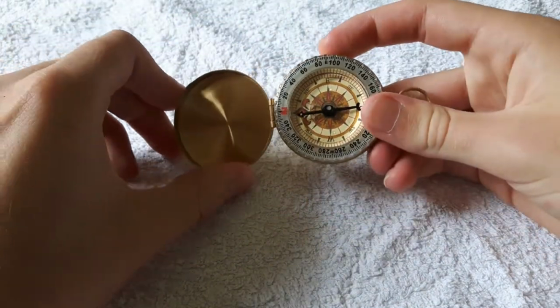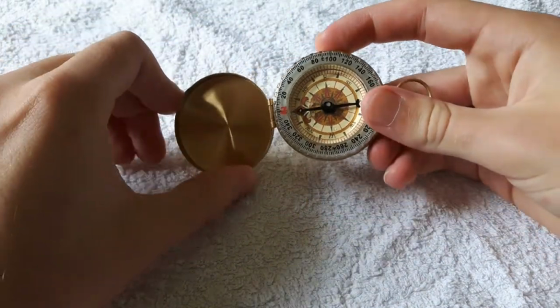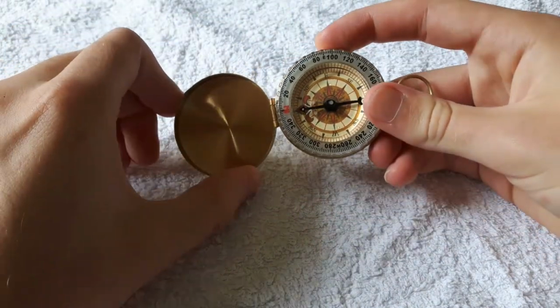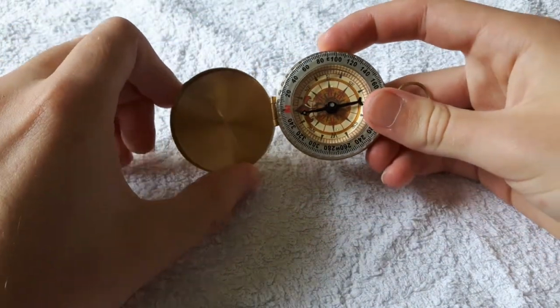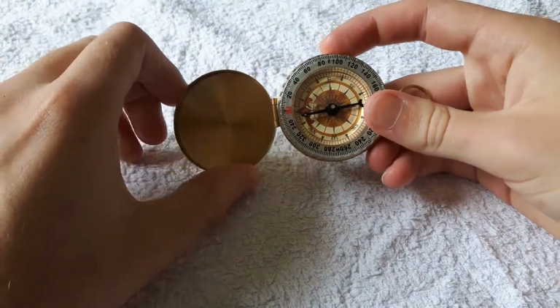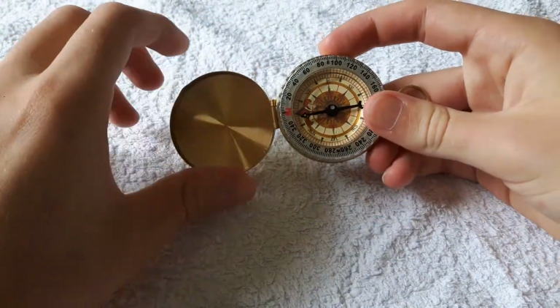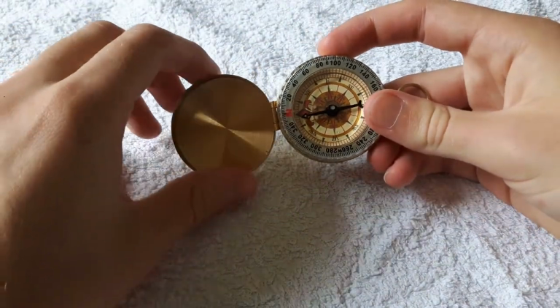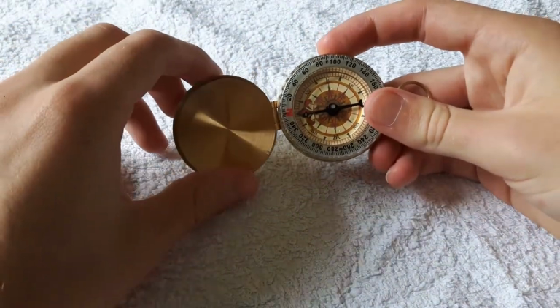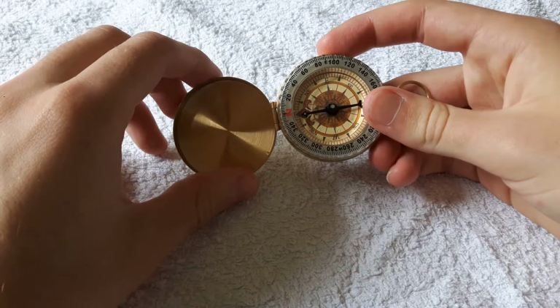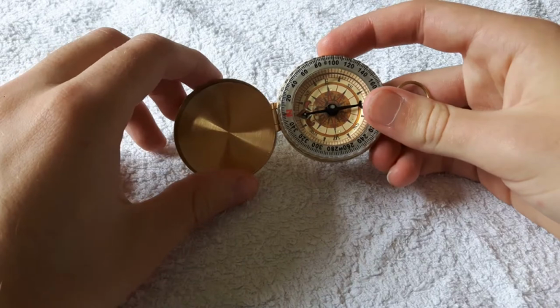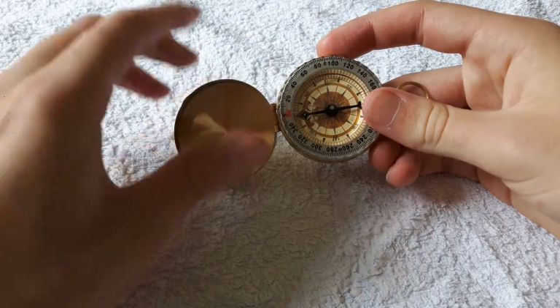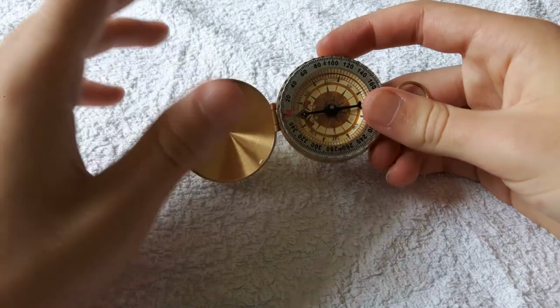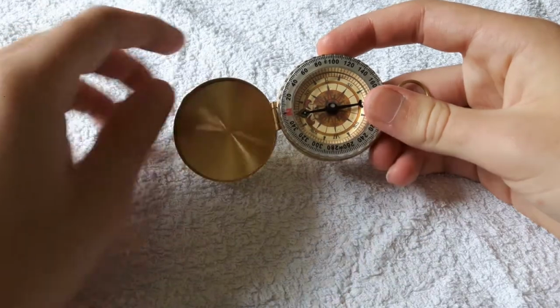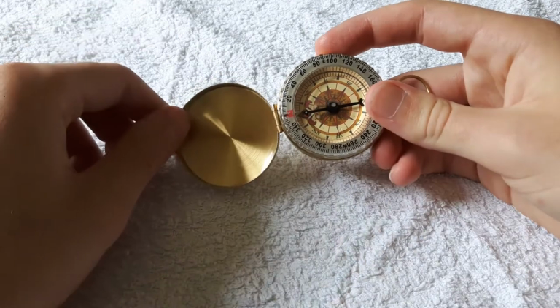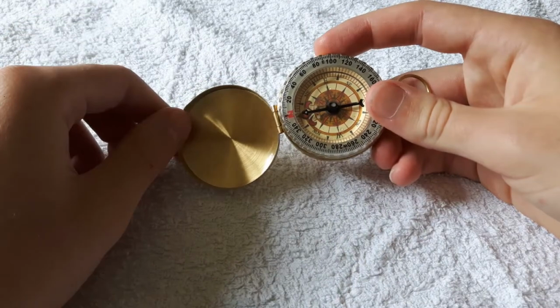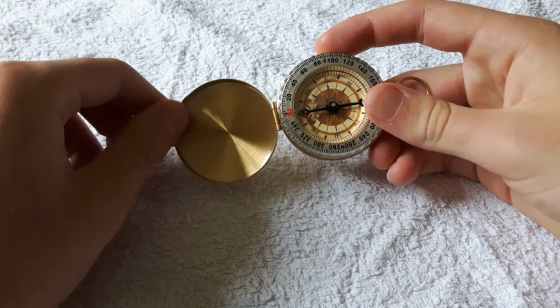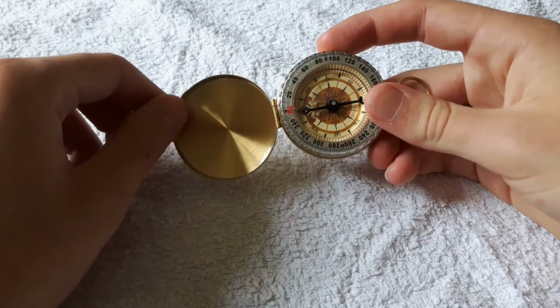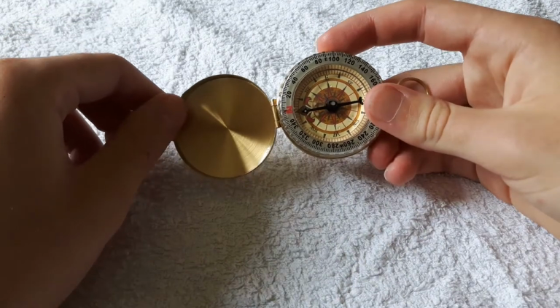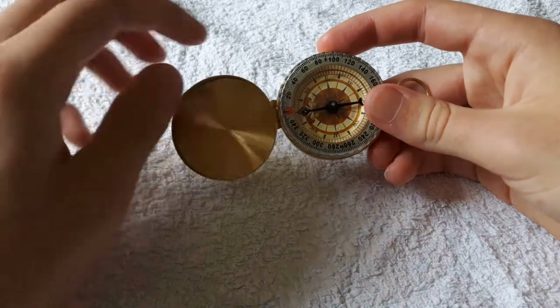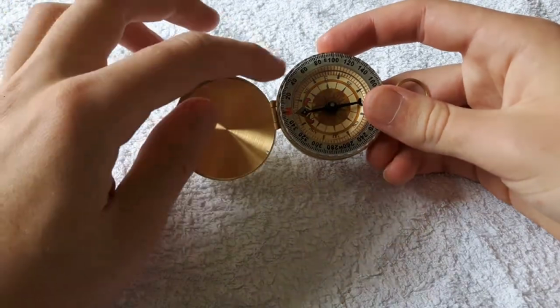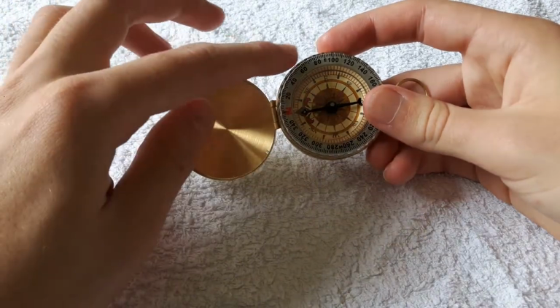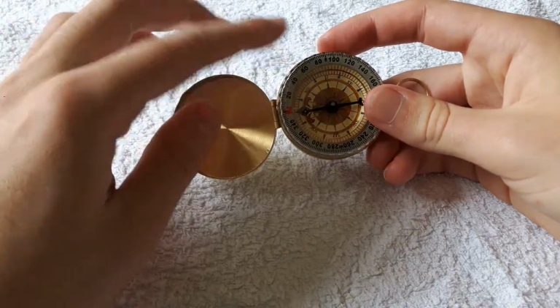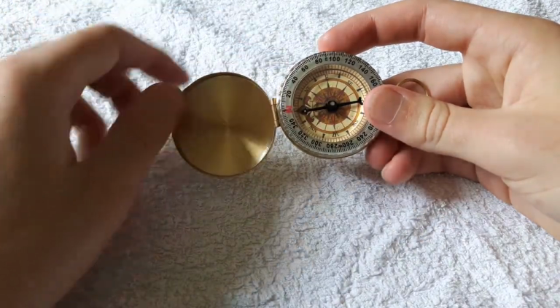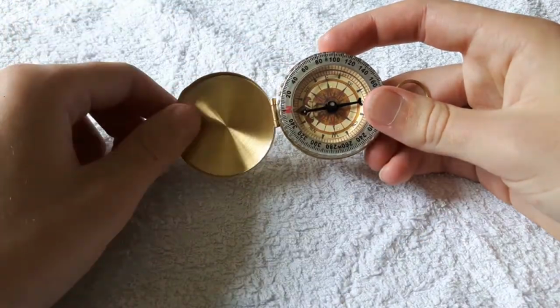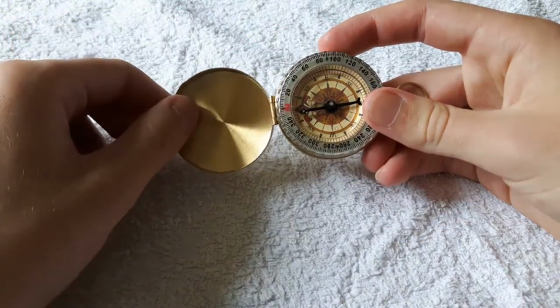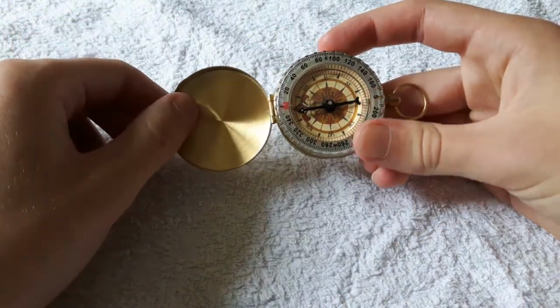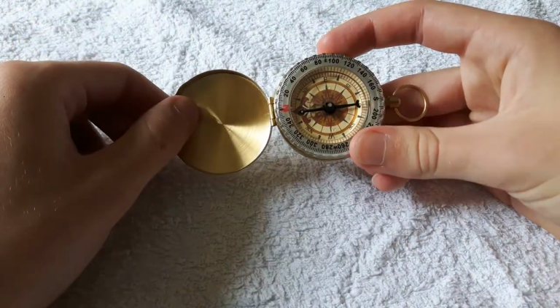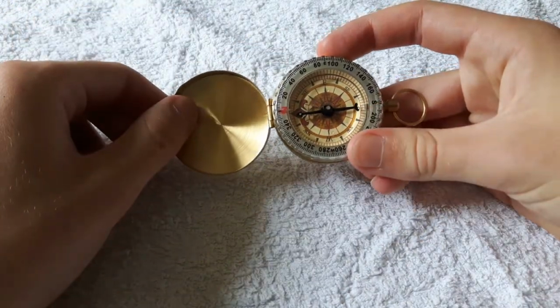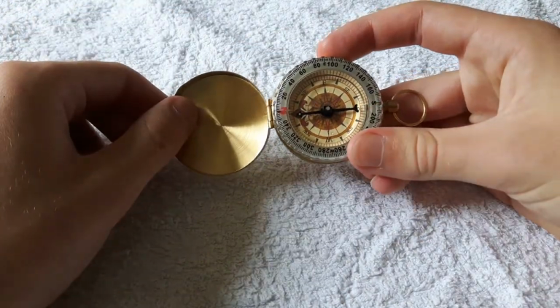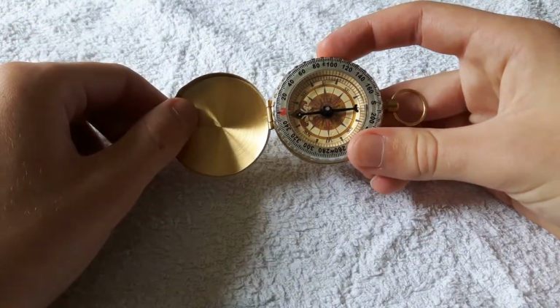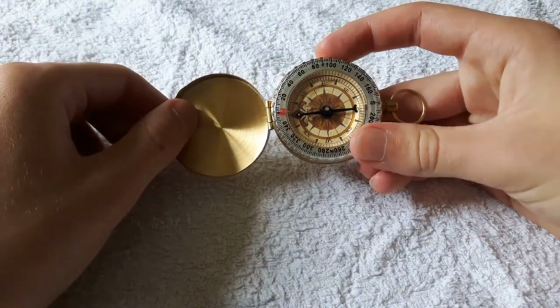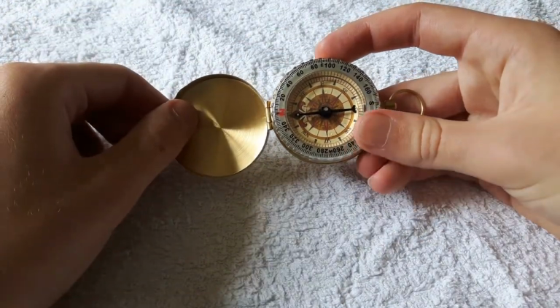Then whatever is at the top of the compass is the direction that you're facing in. So you can see an E there, so that means that I'm facing east right now.